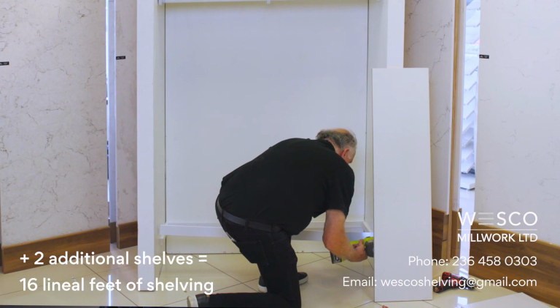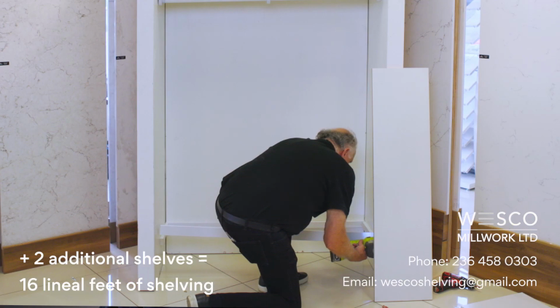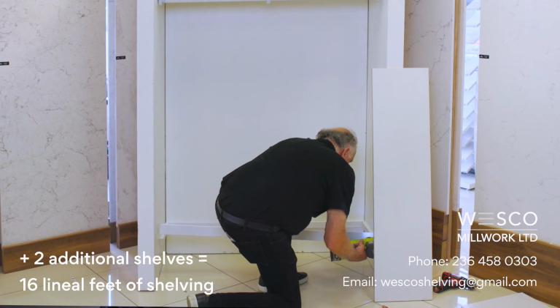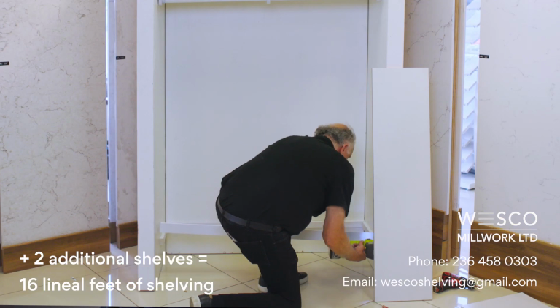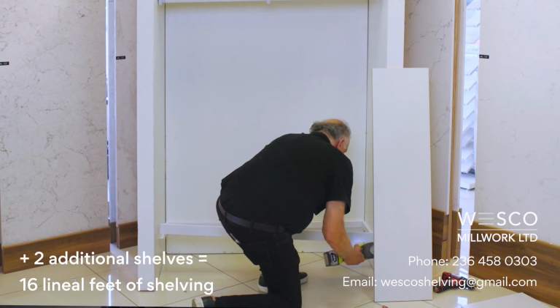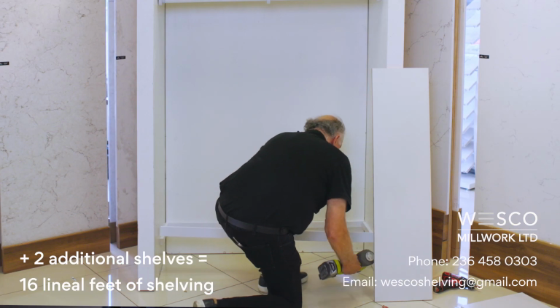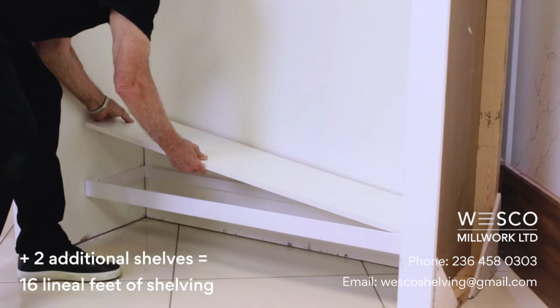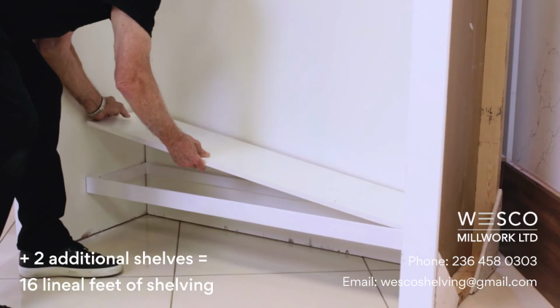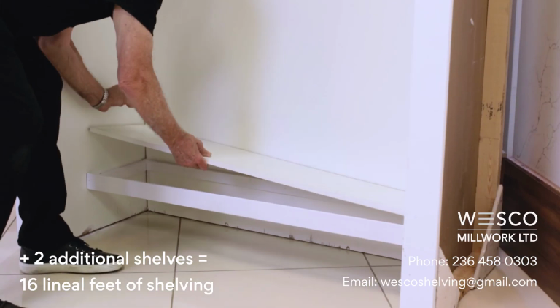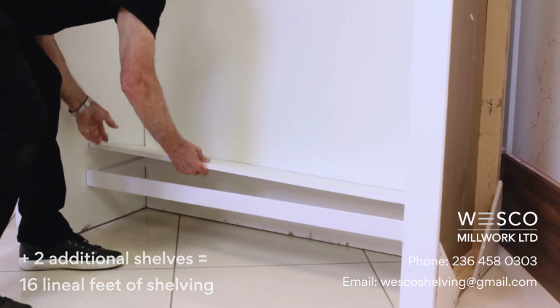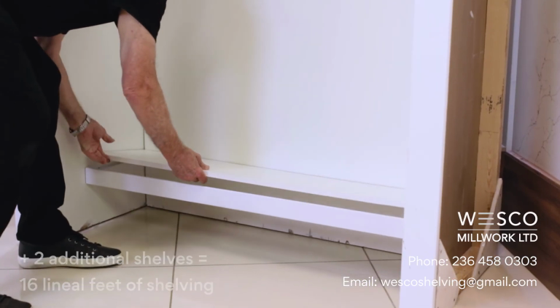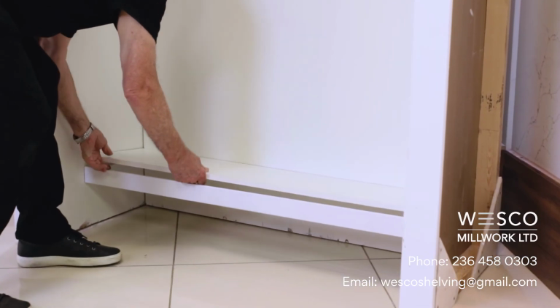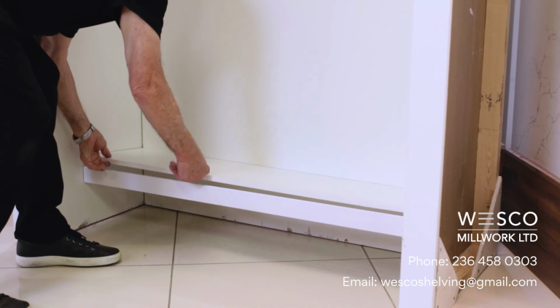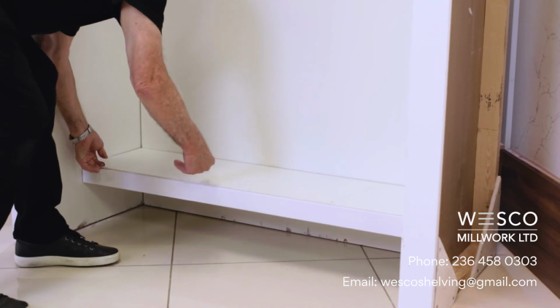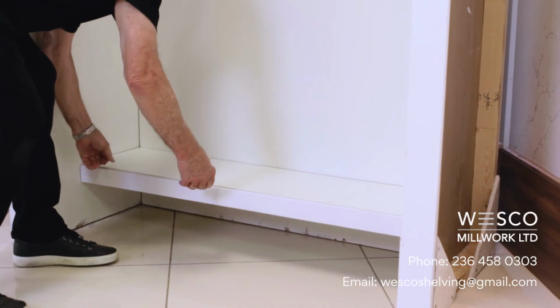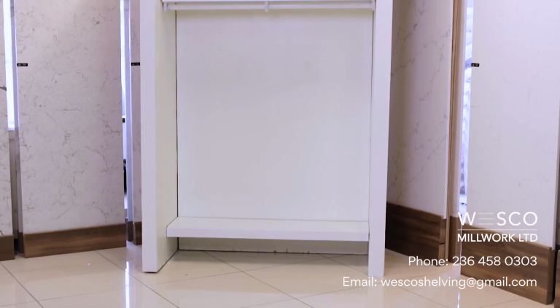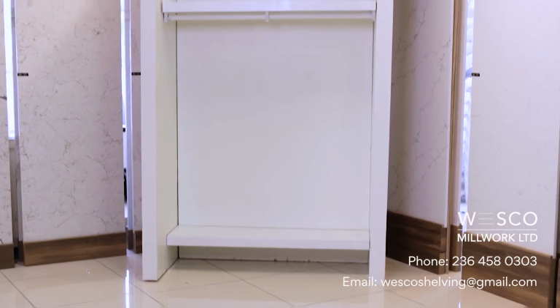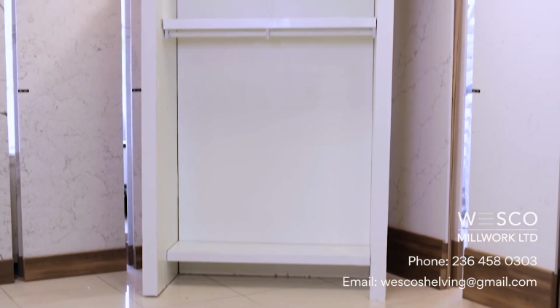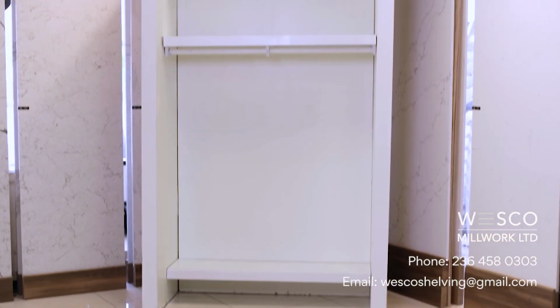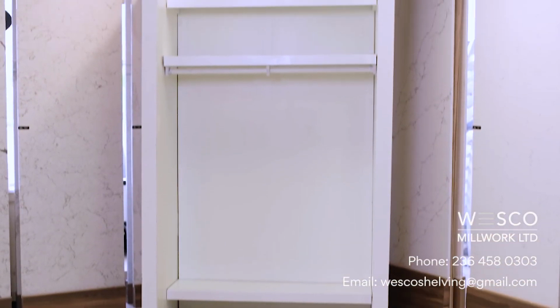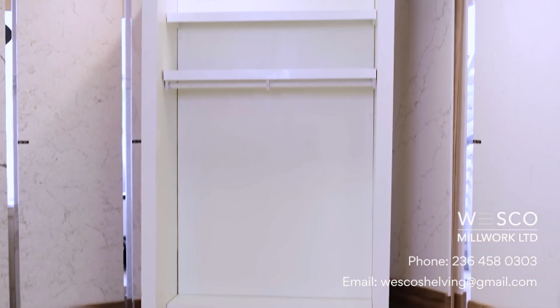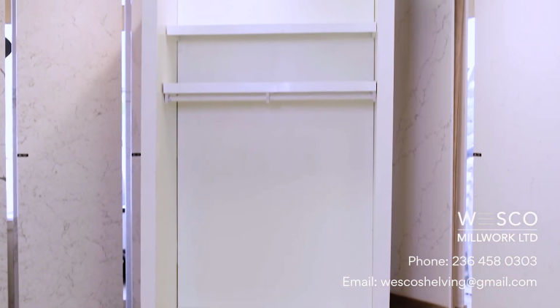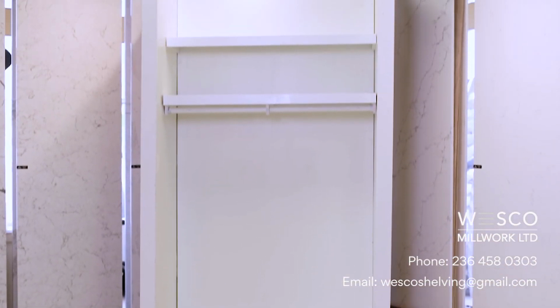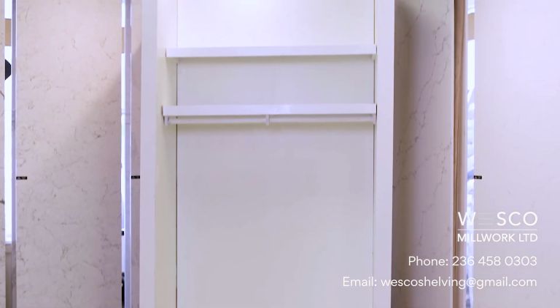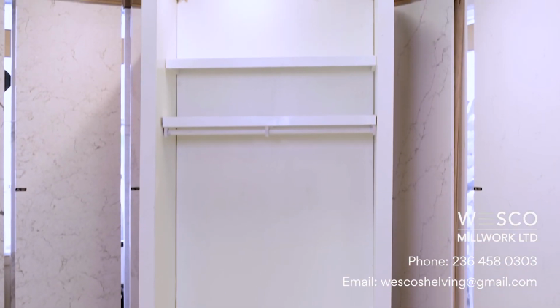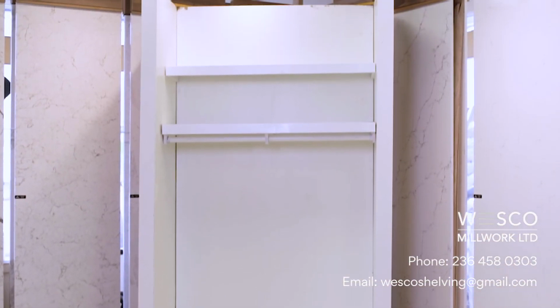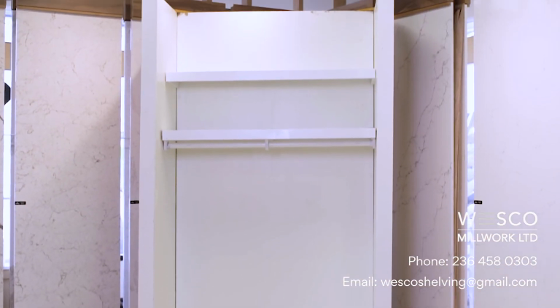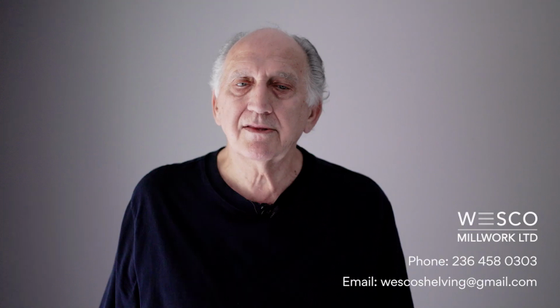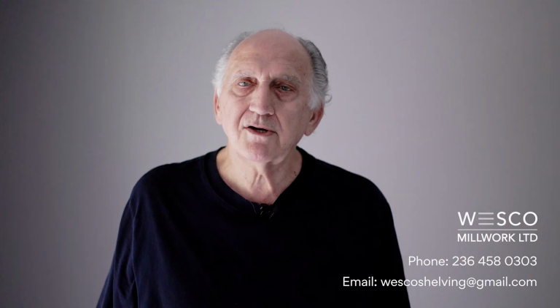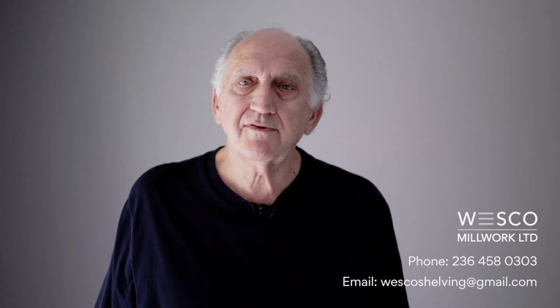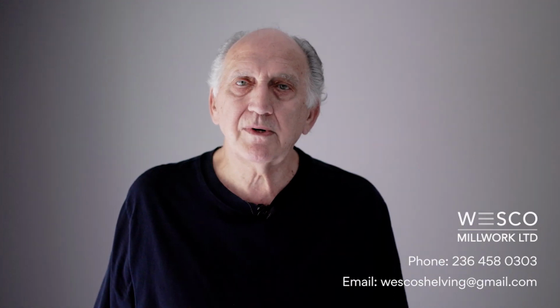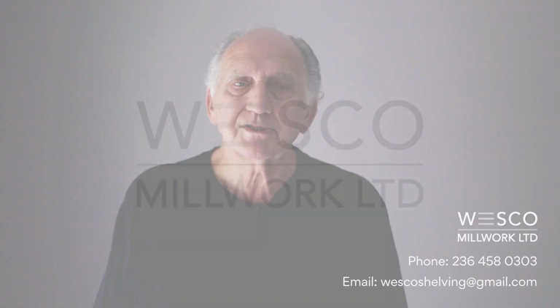I'm sure that you will enjoy your shelving system for years to come. Thank you for watching.